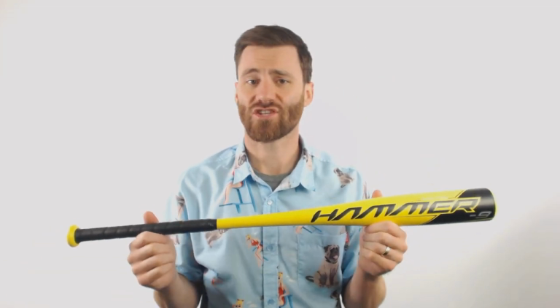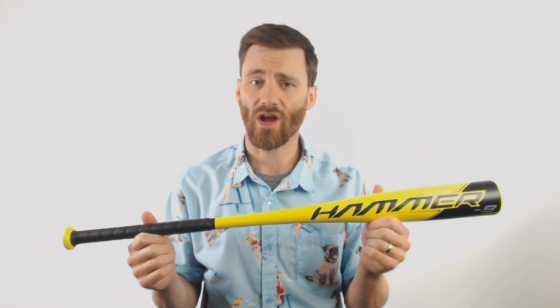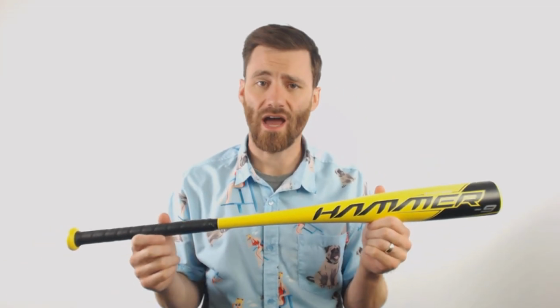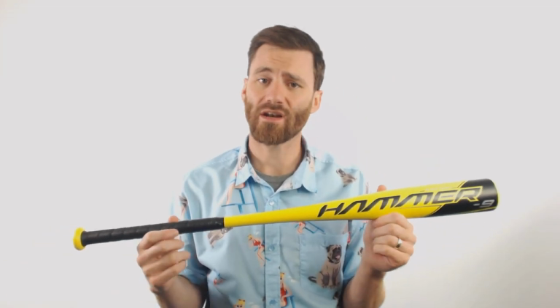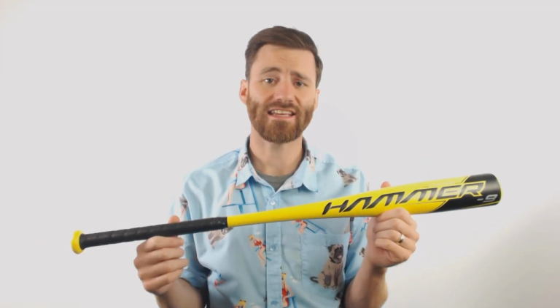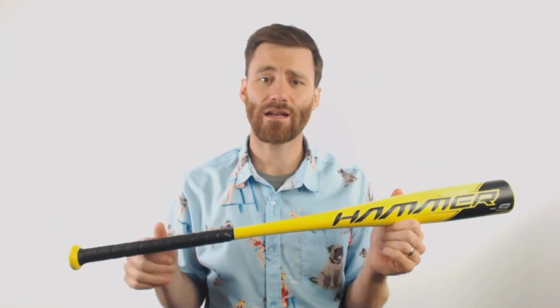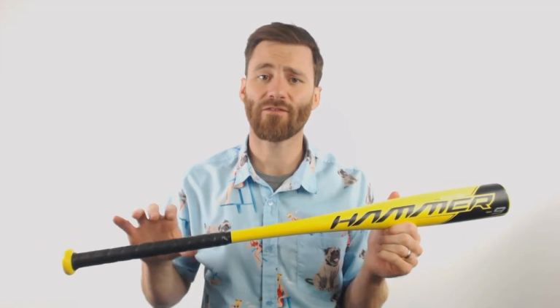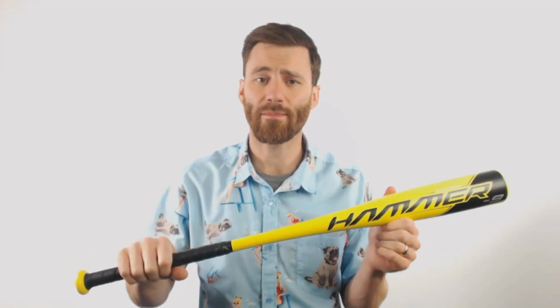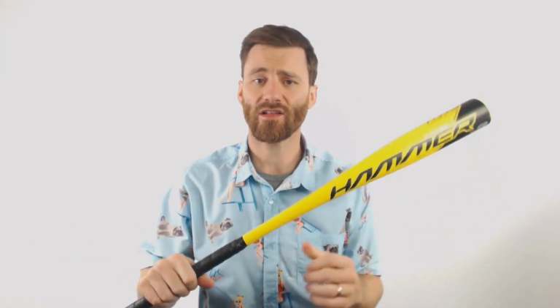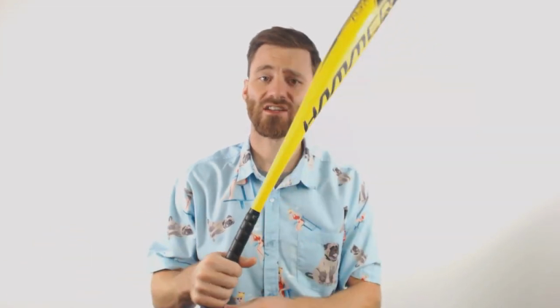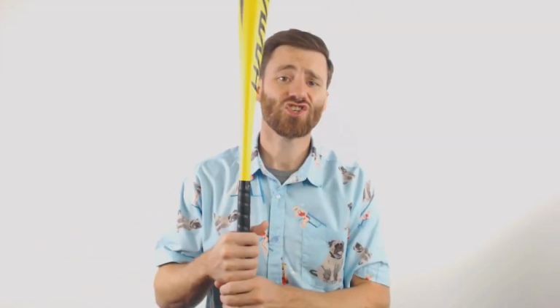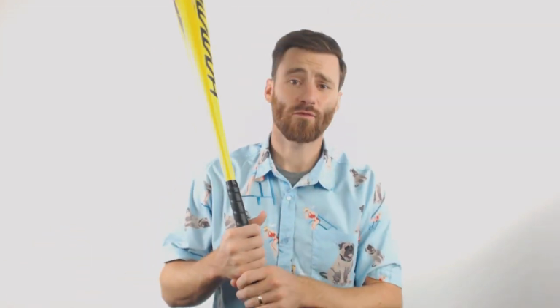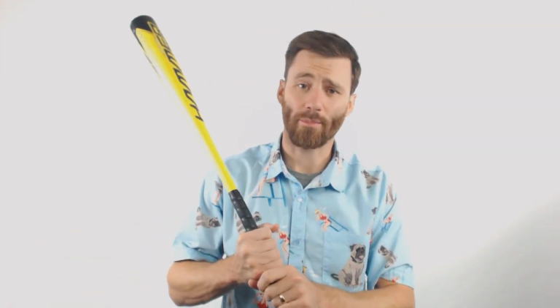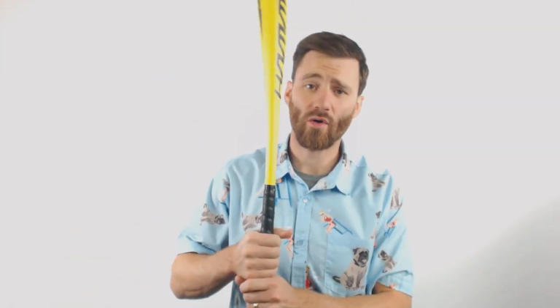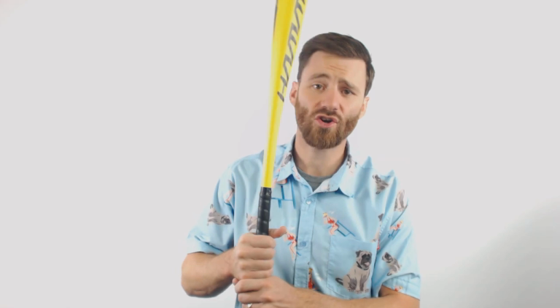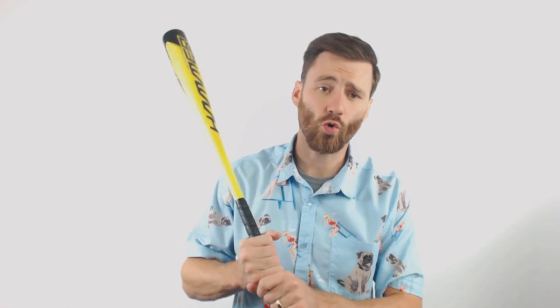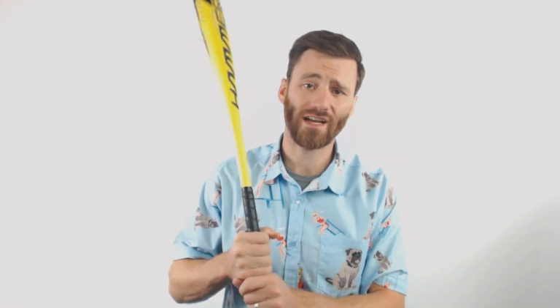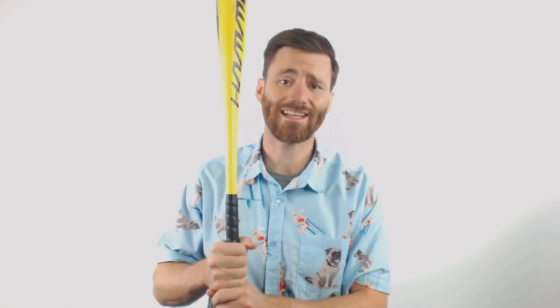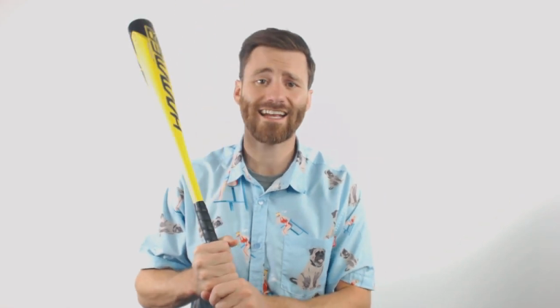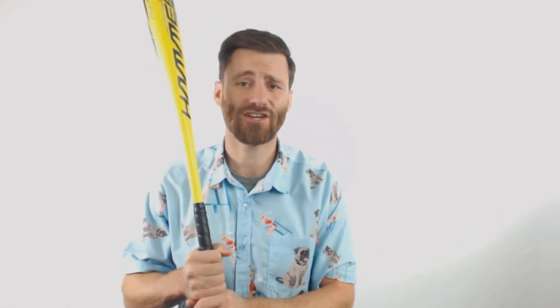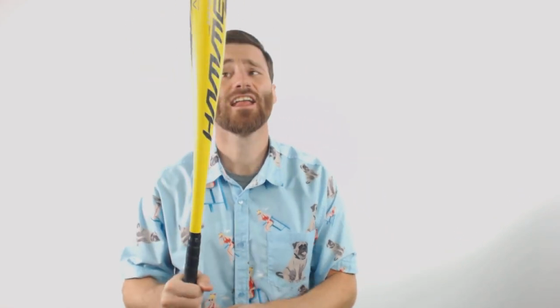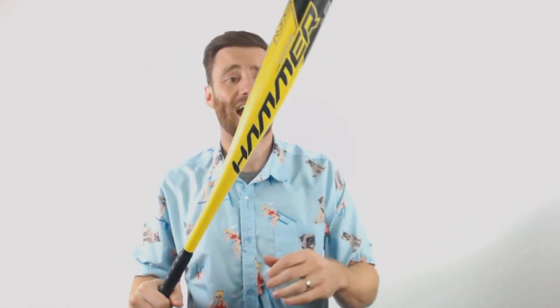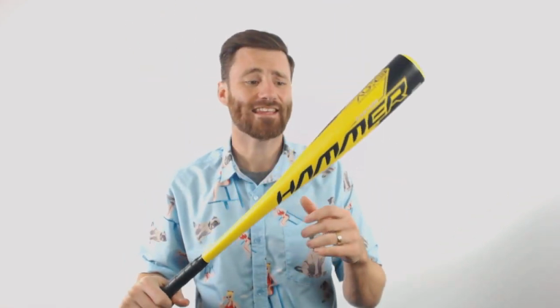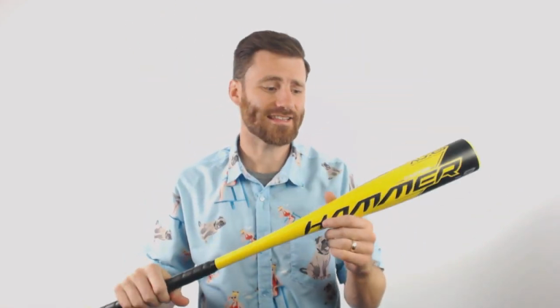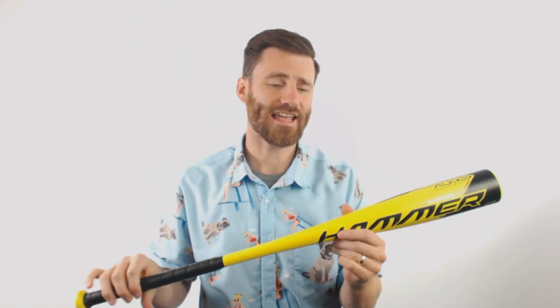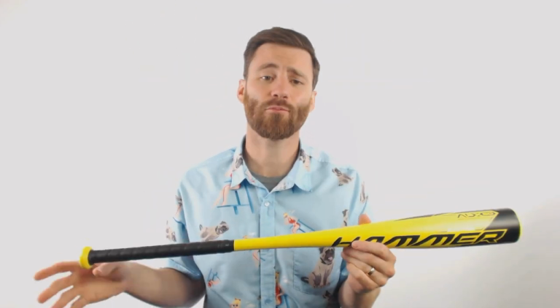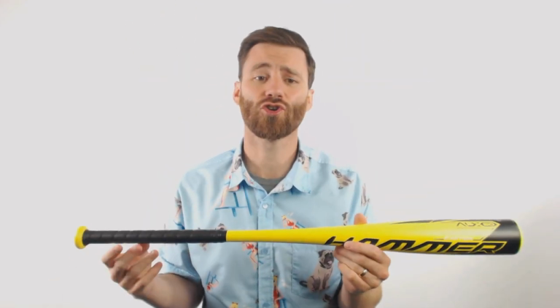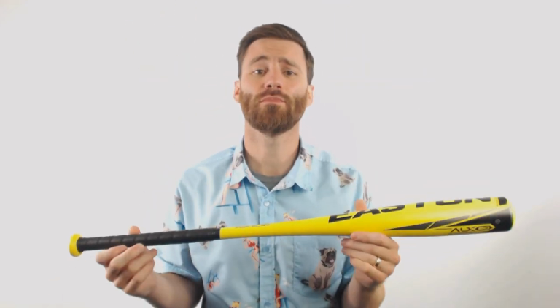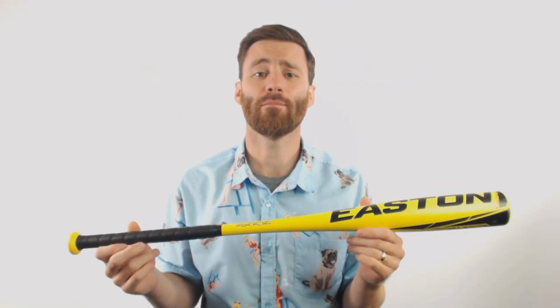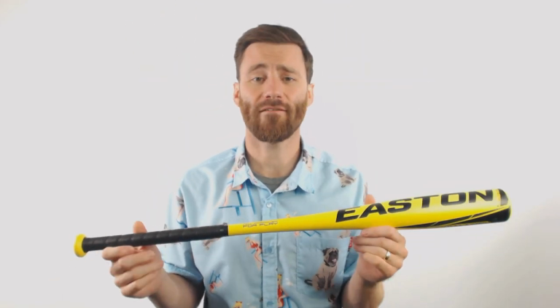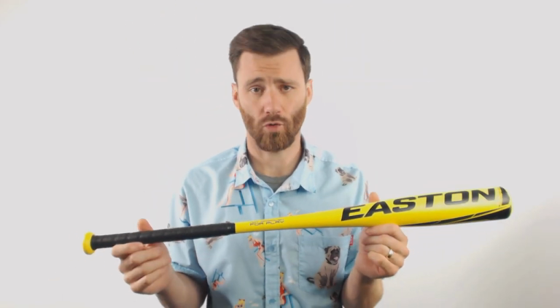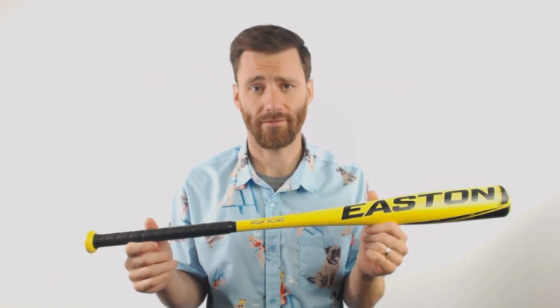It's a drop nine but it is gonna be very balanced, so if you're a power hitter or a contact hitter, I think that this Hammer could be the bat for you.